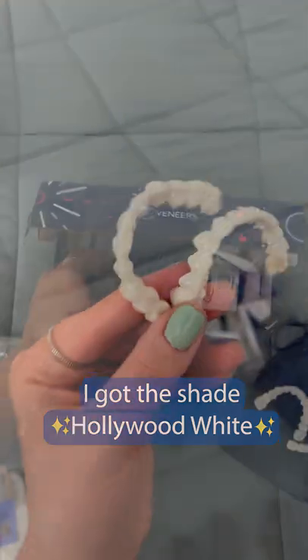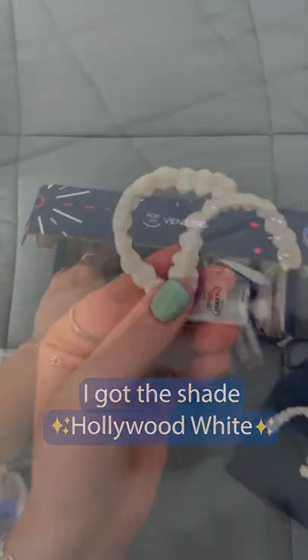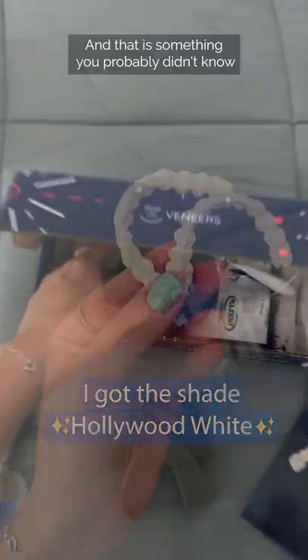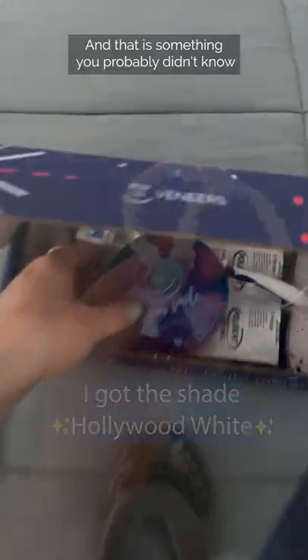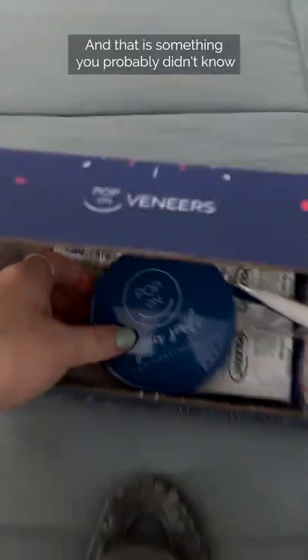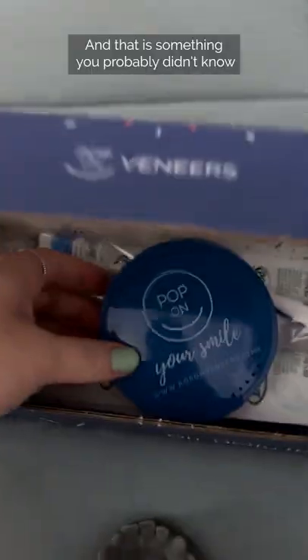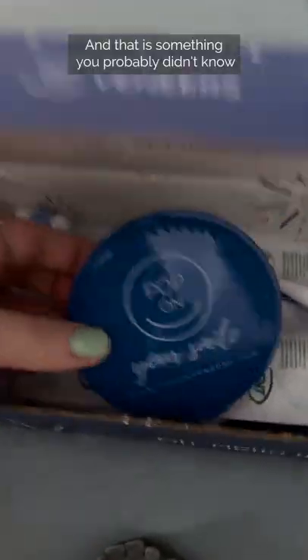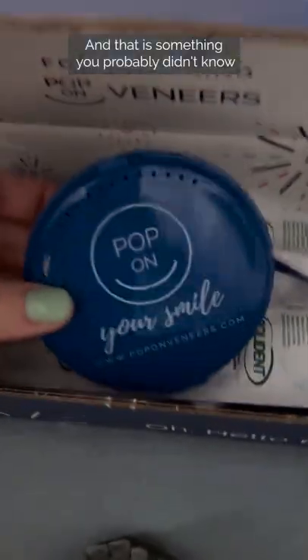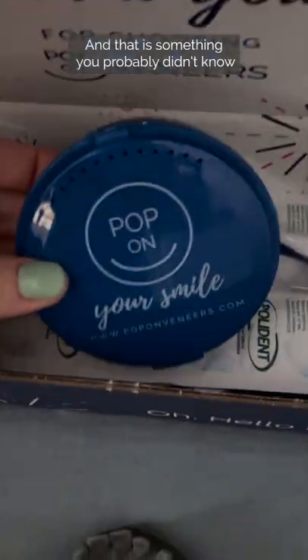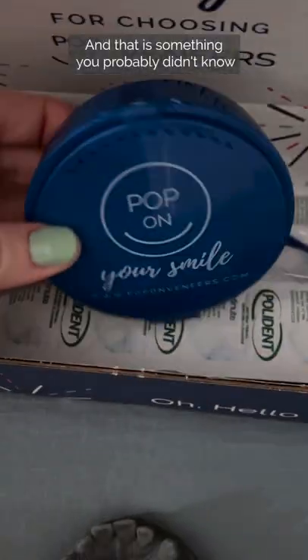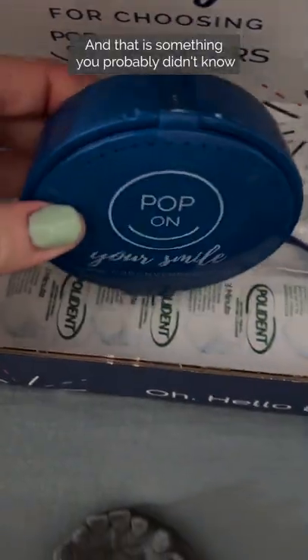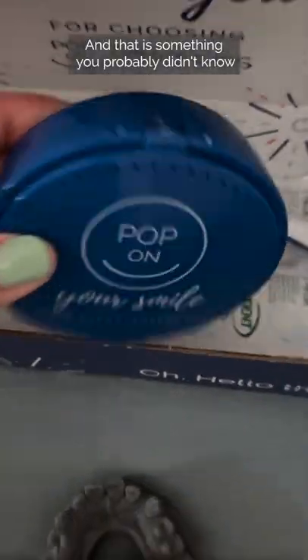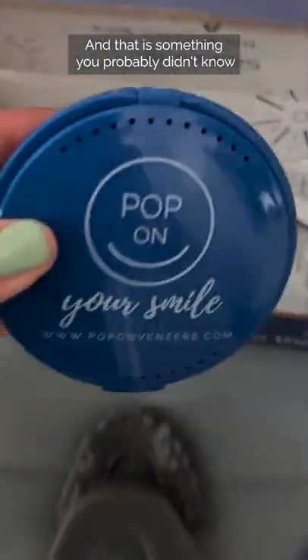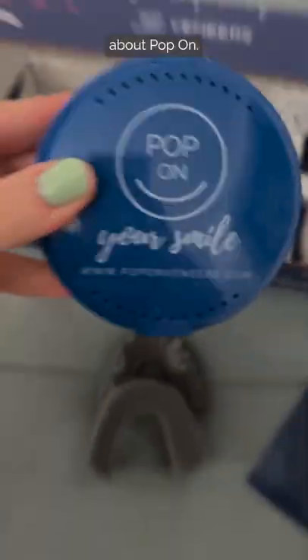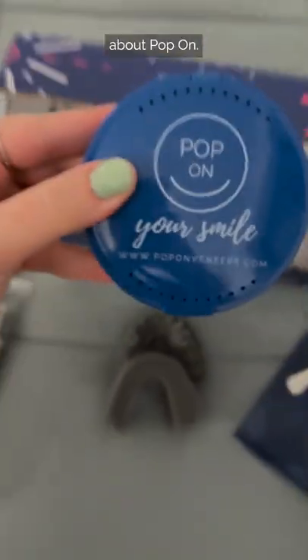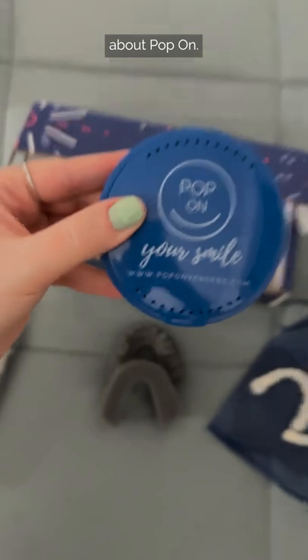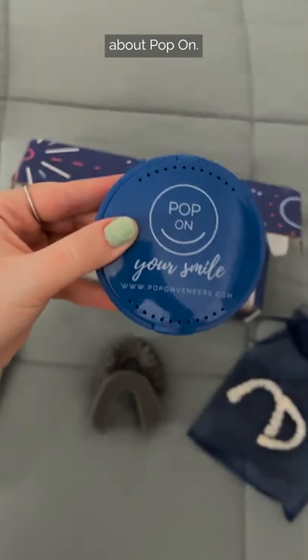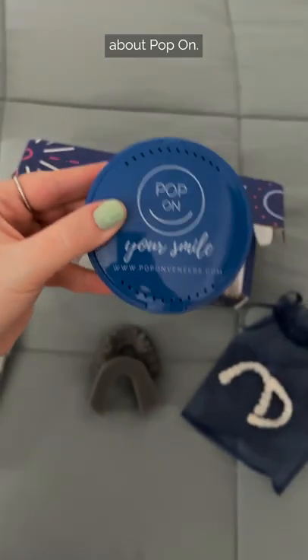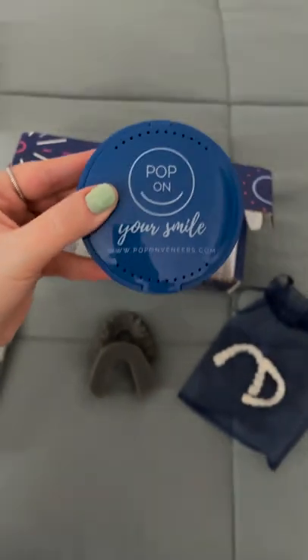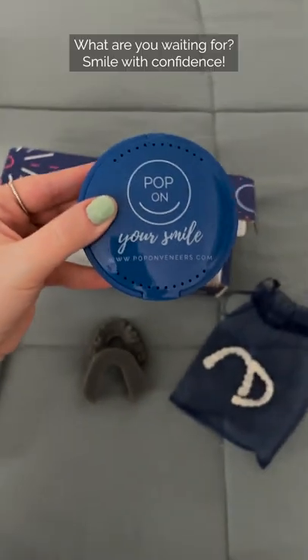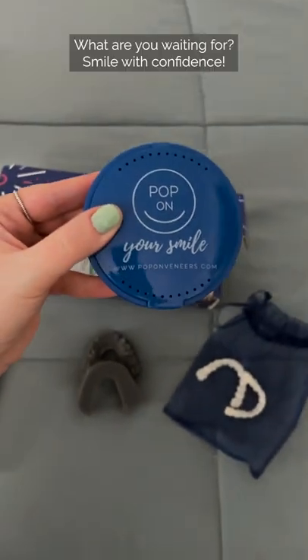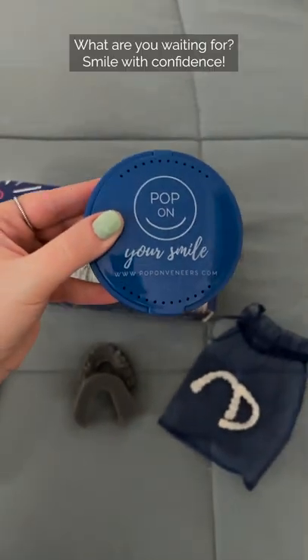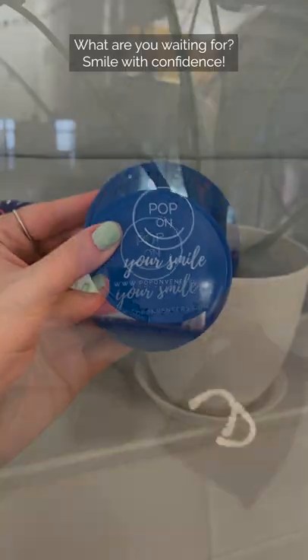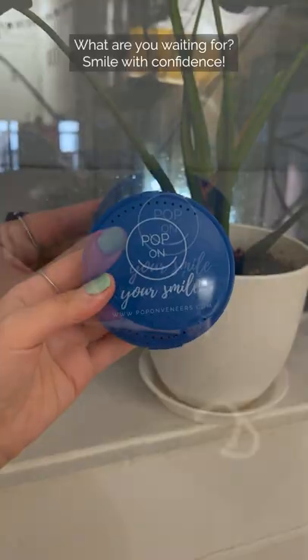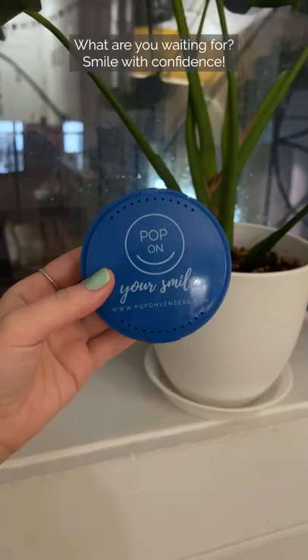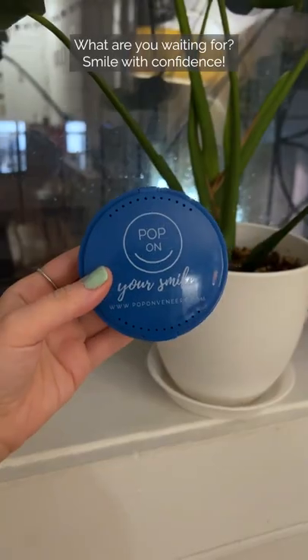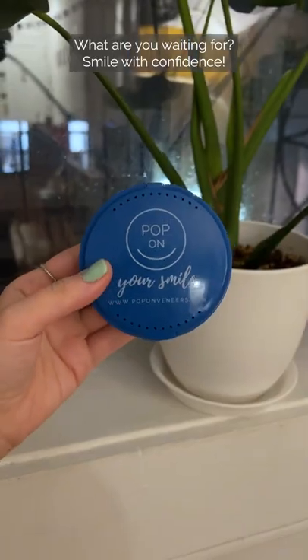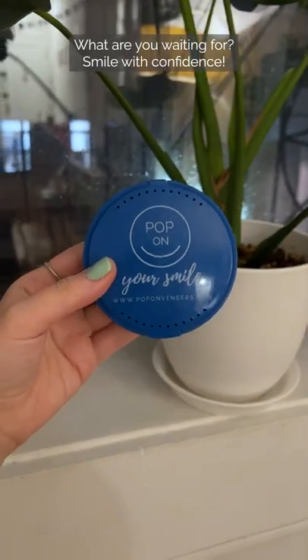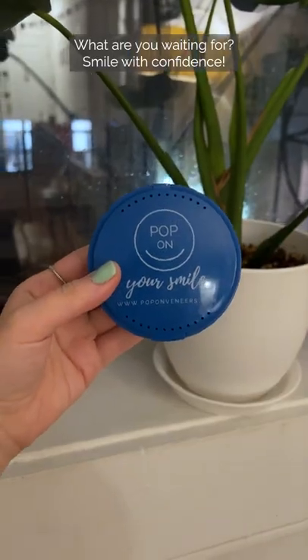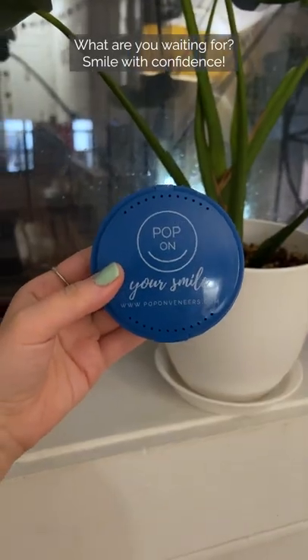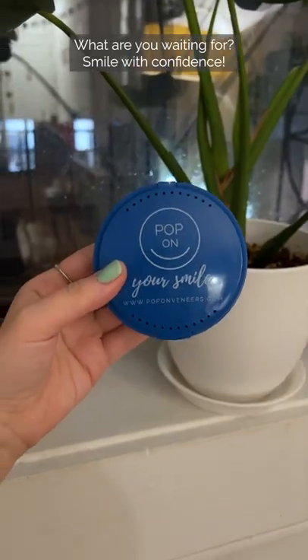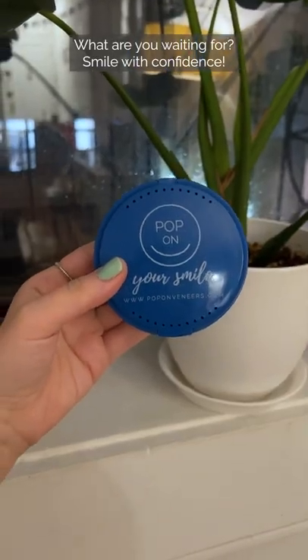And that is something you probably didn't know about PopOn. What are you waiting for? Smile with confidence.